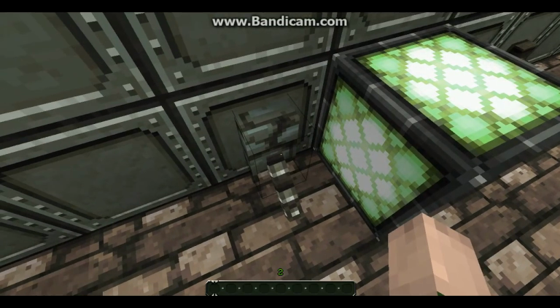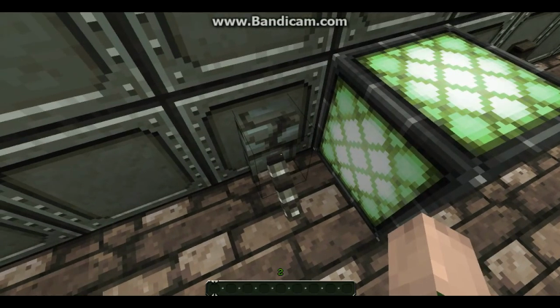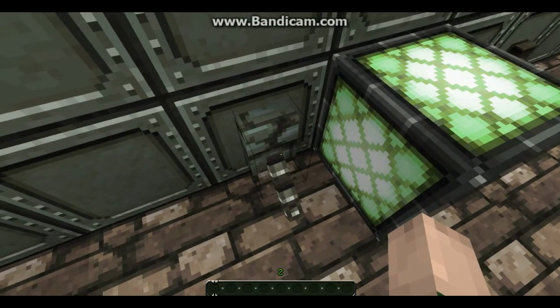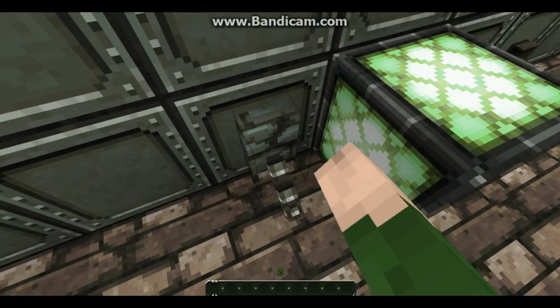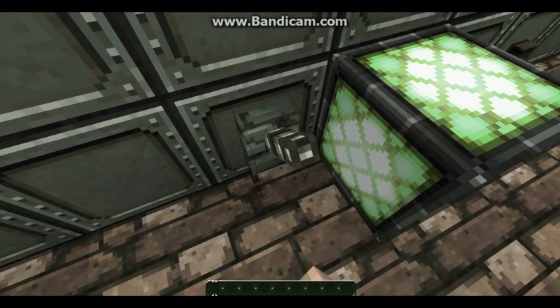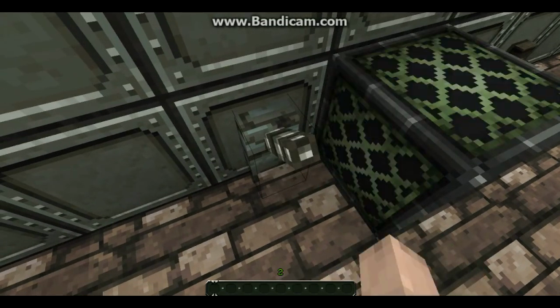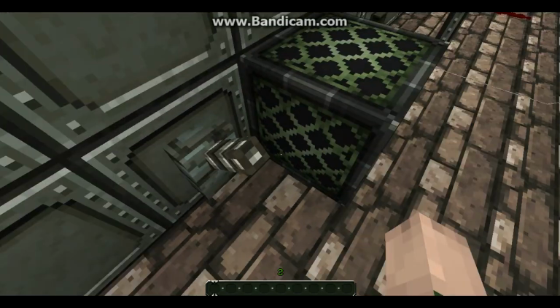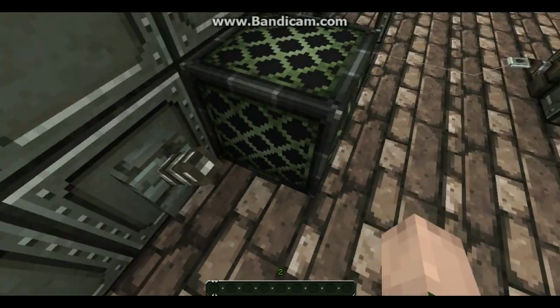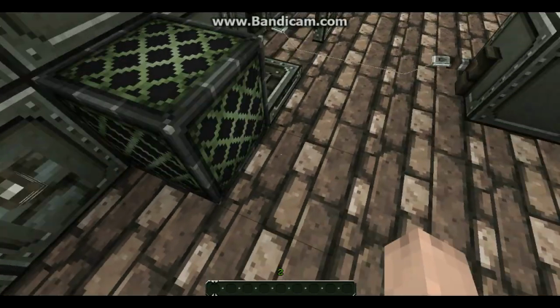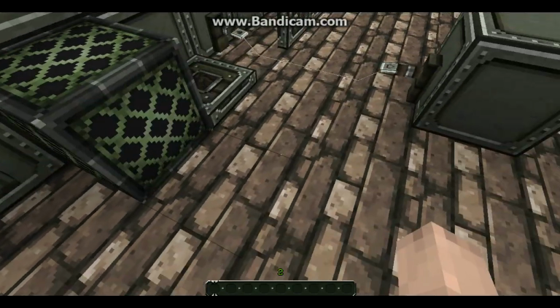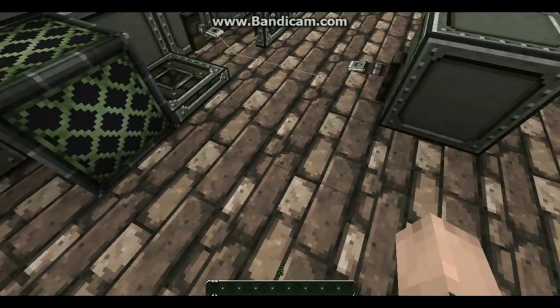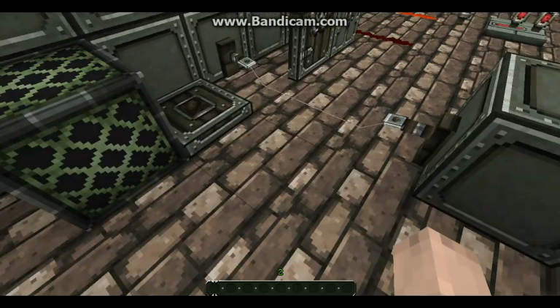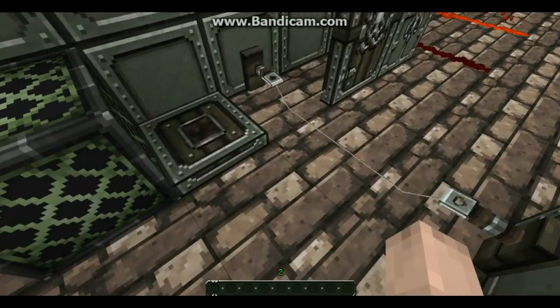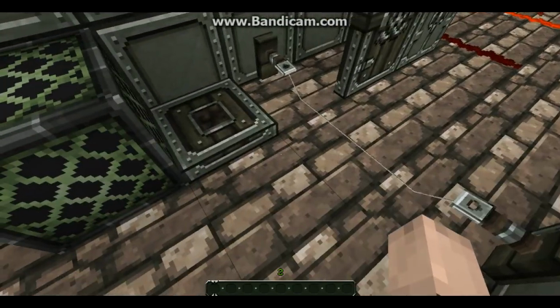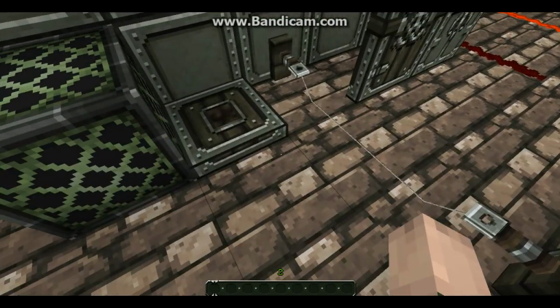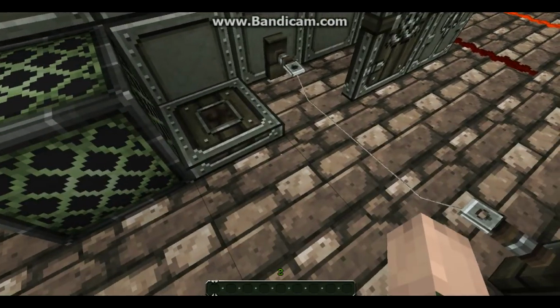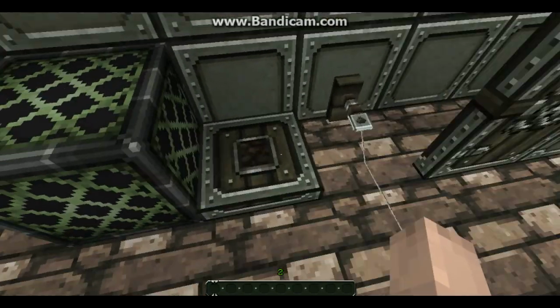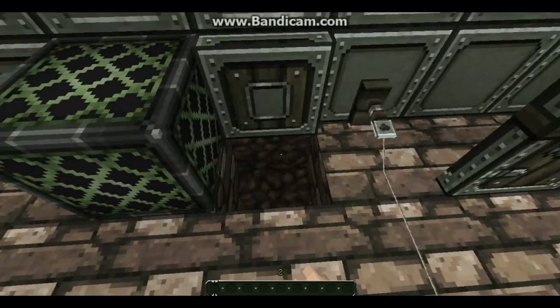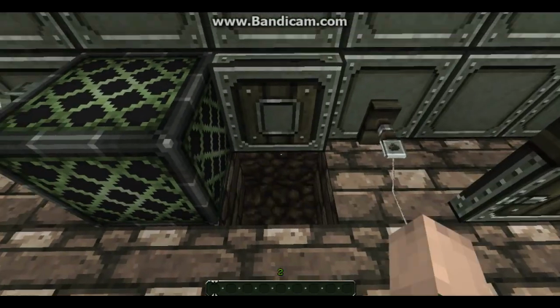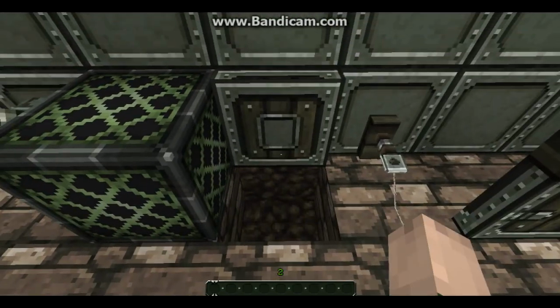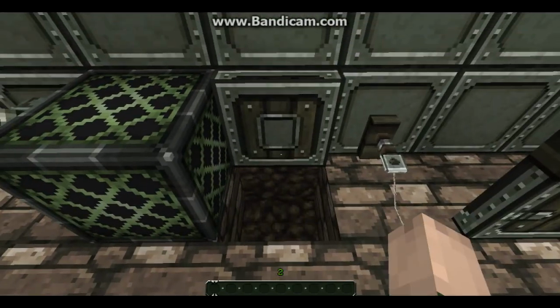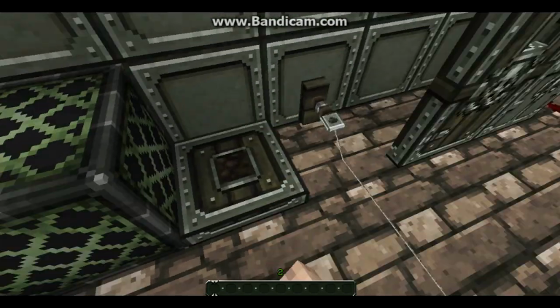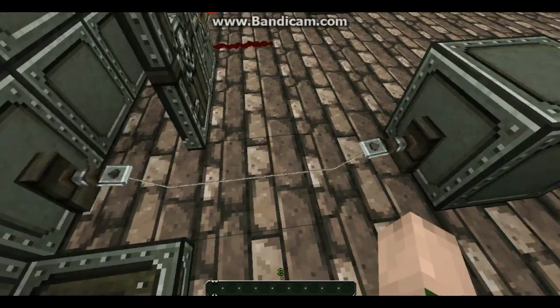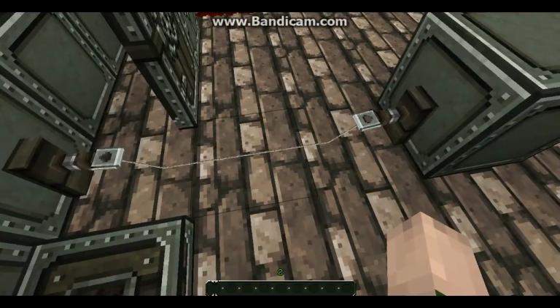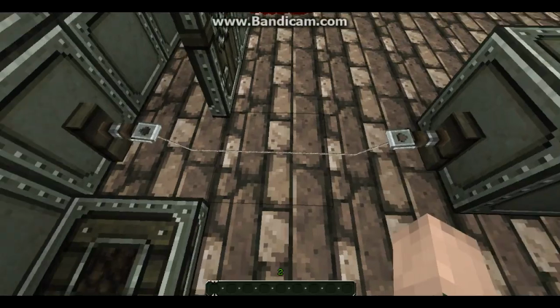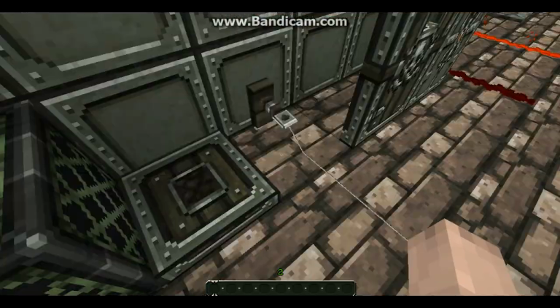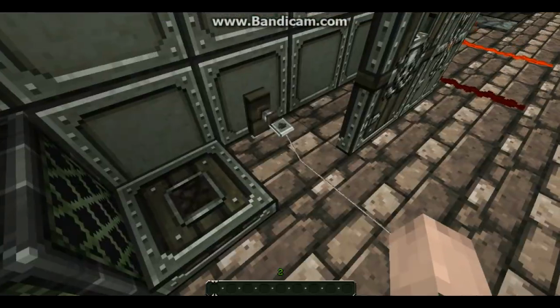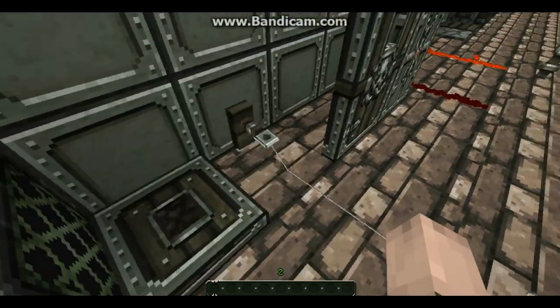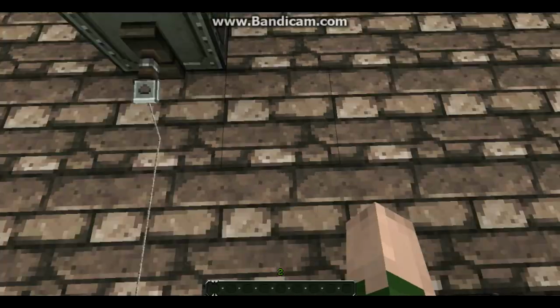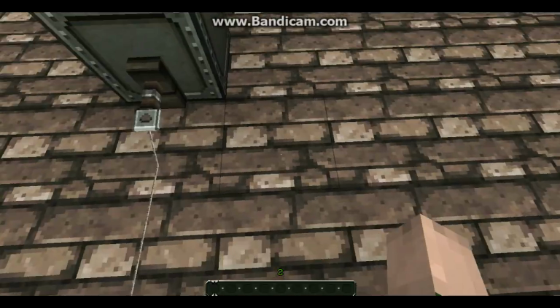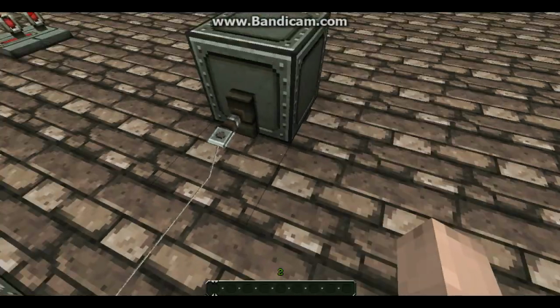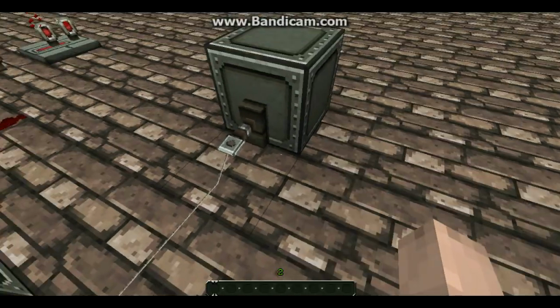Redstone lamp — a little flickering animation. Trapdoor. Tripwire. Tripwire hooks.